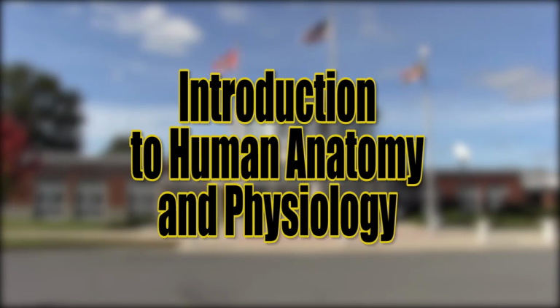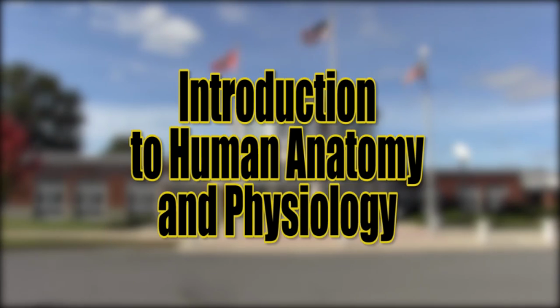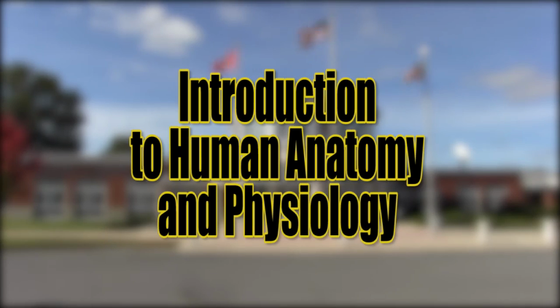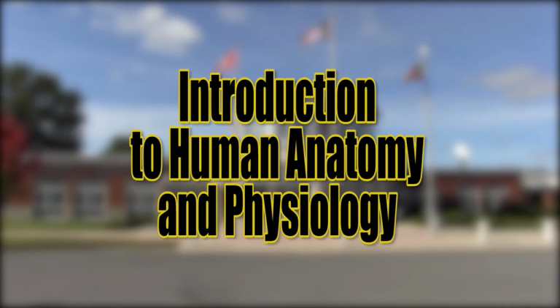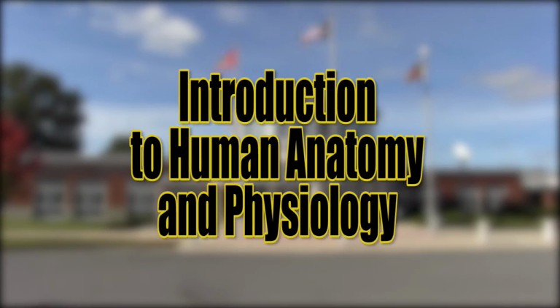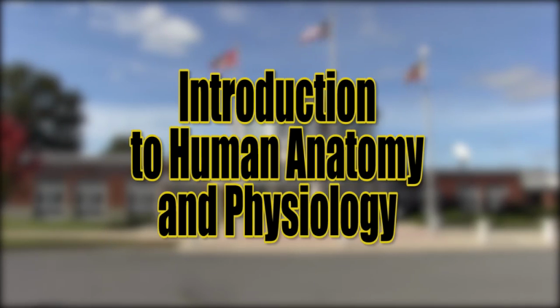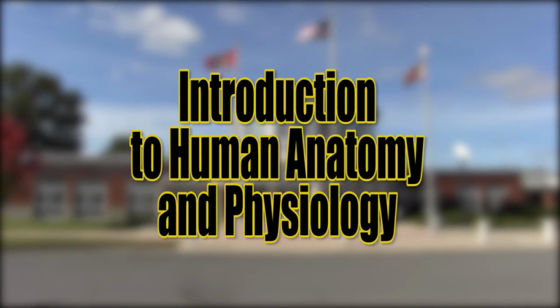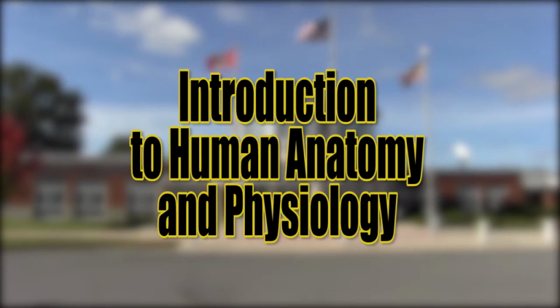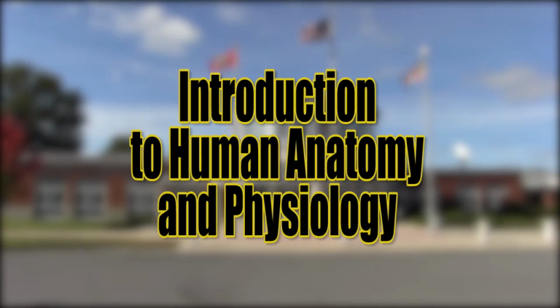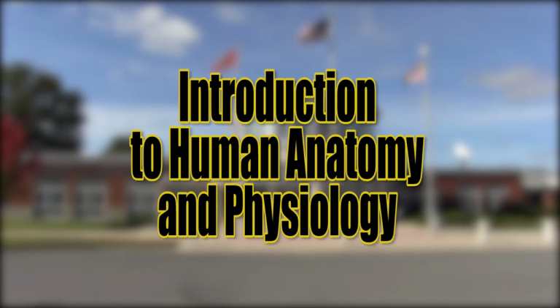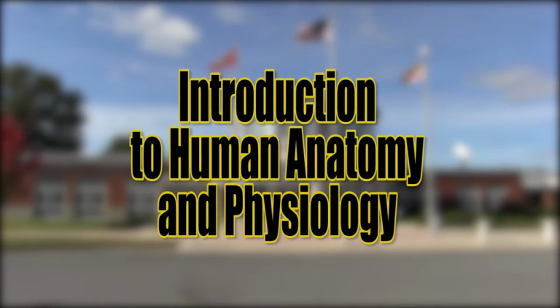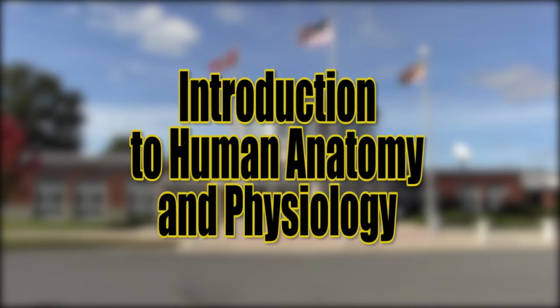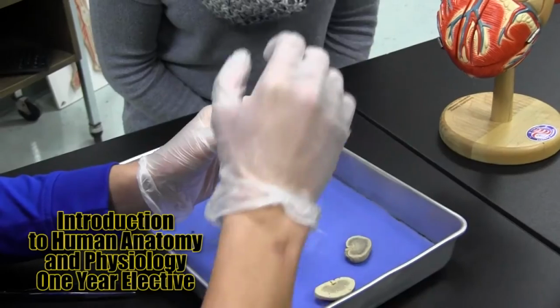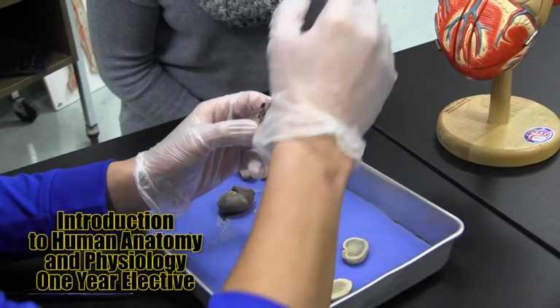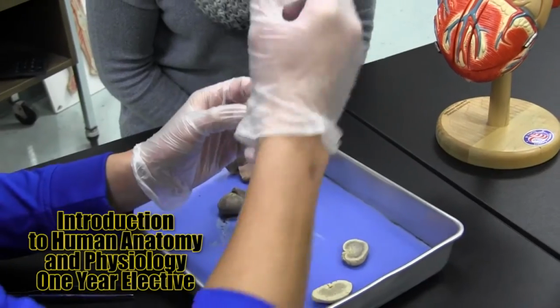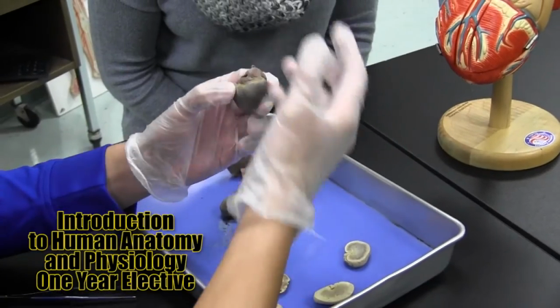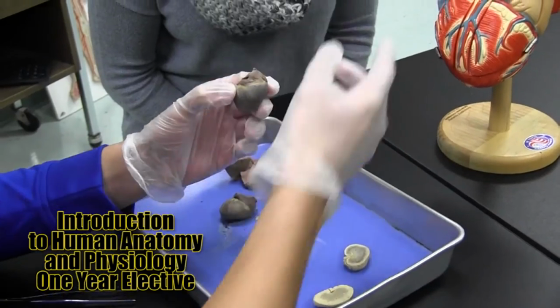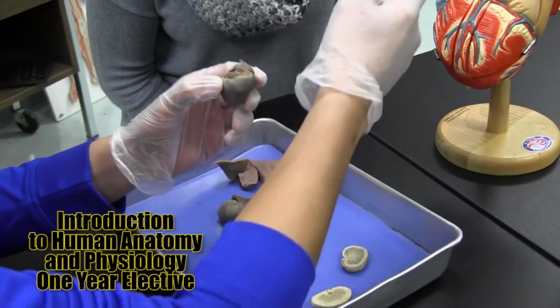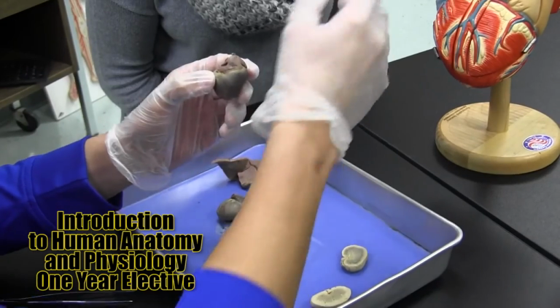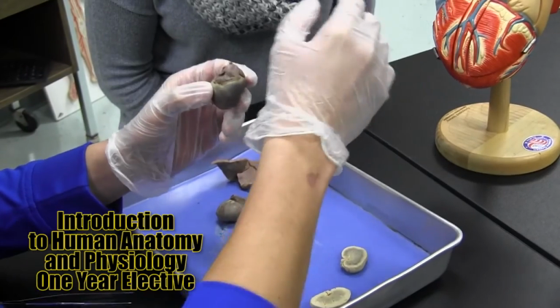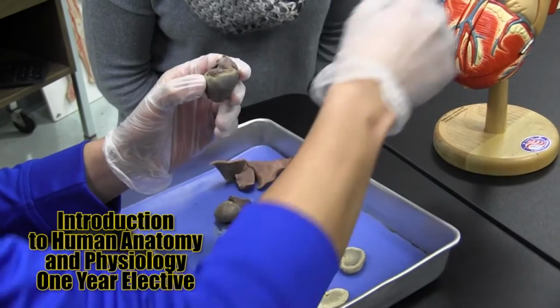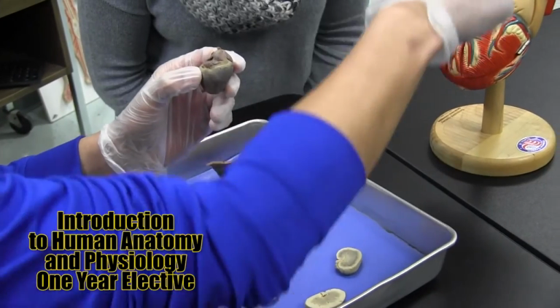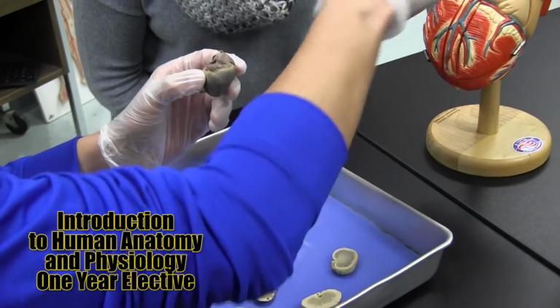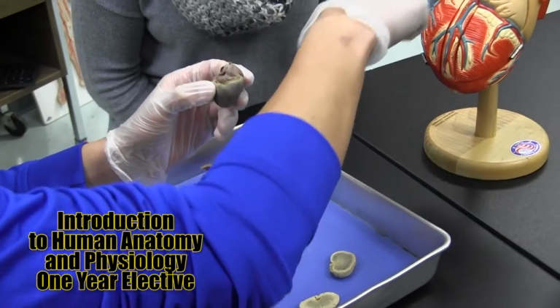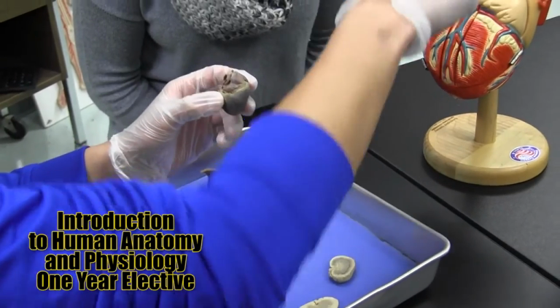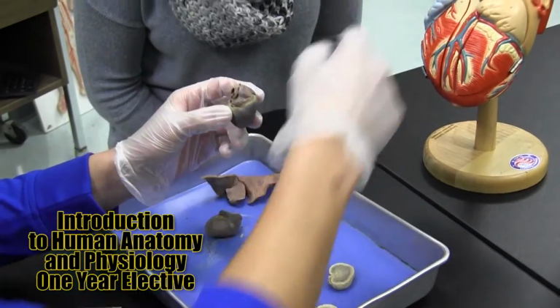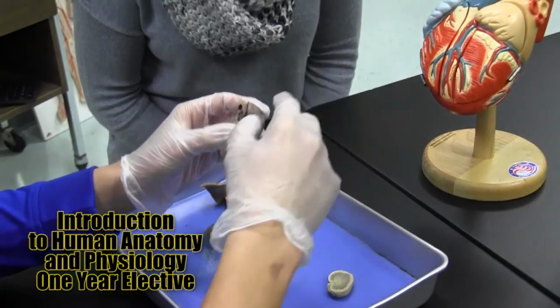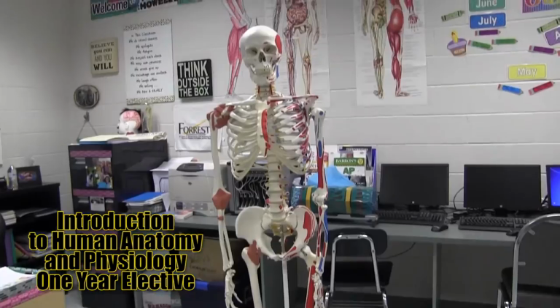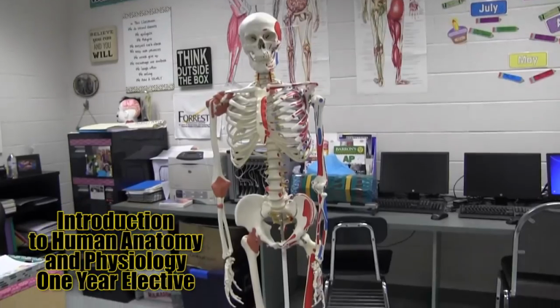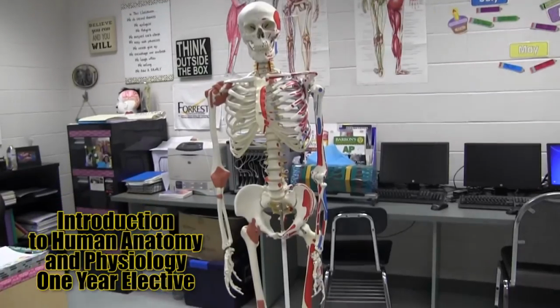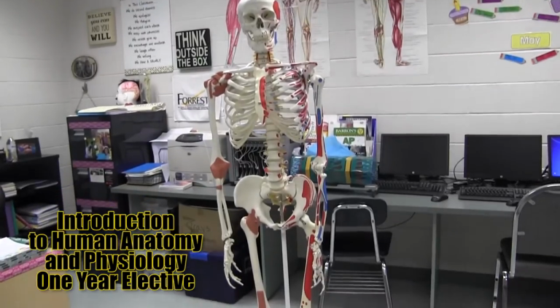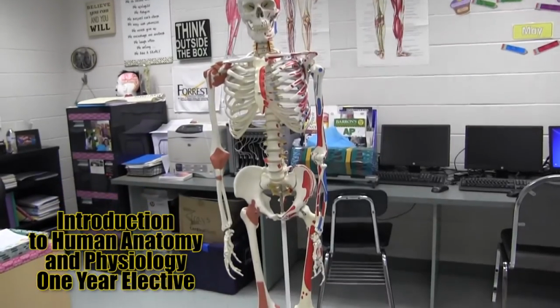Introduction to Human Anatomy and Physiology — learn the structure and function of human systems.